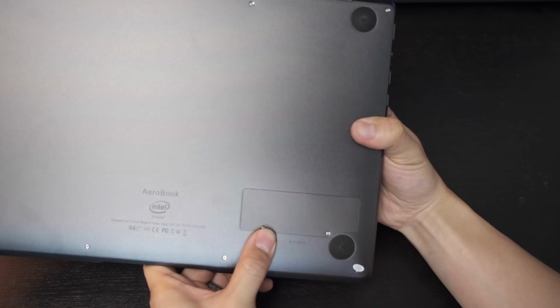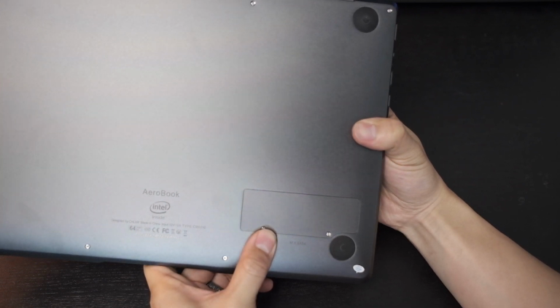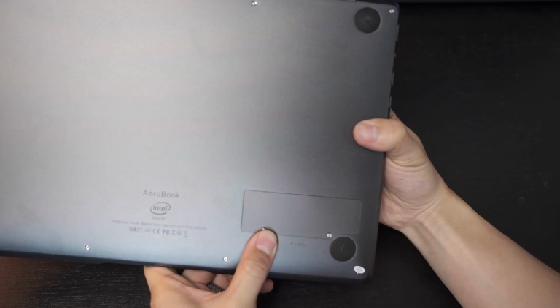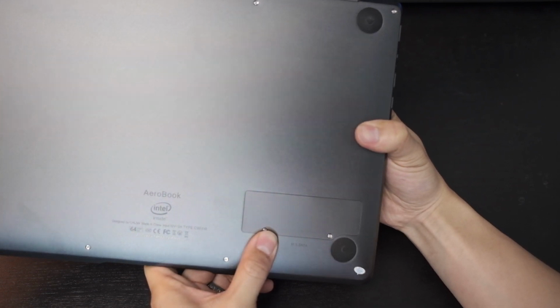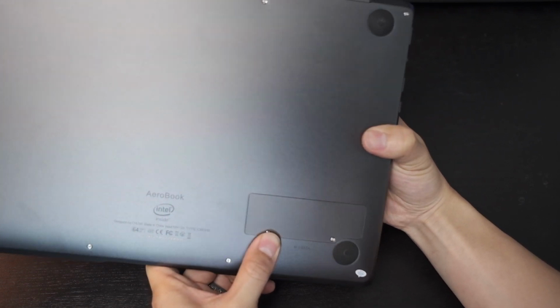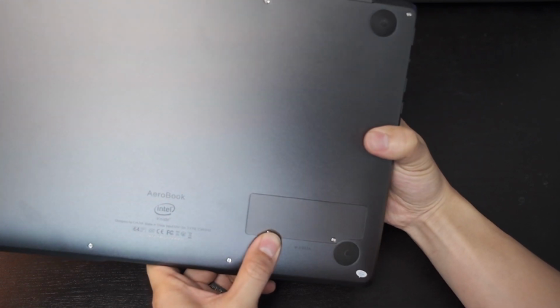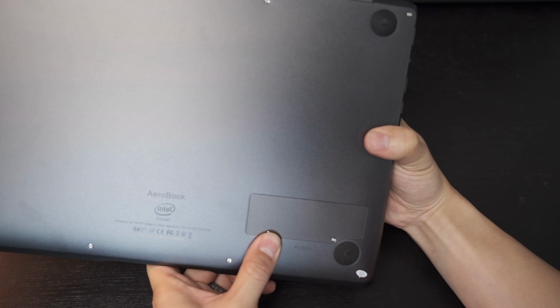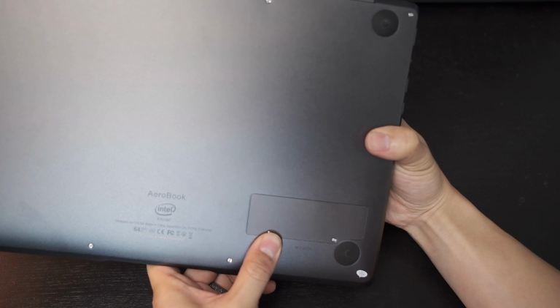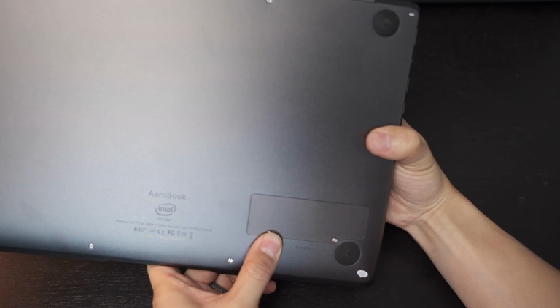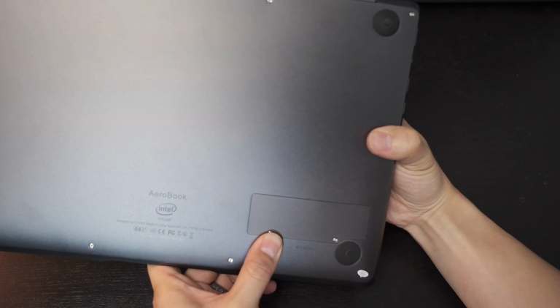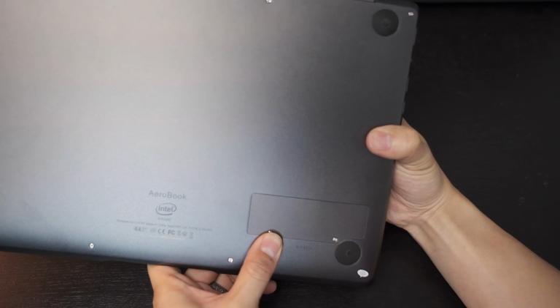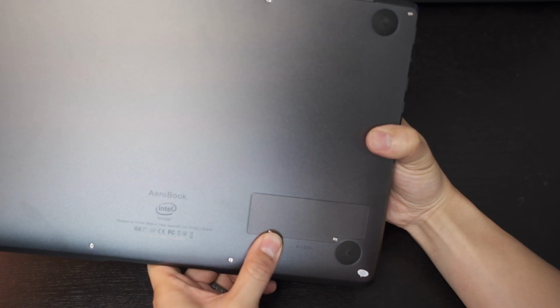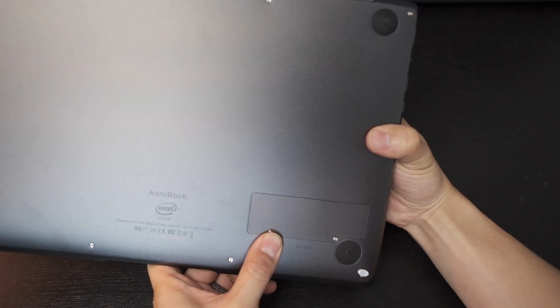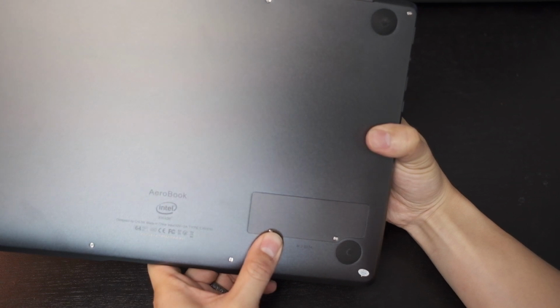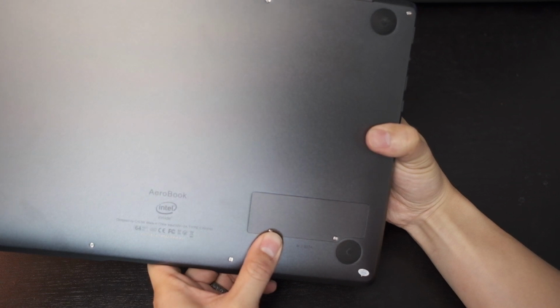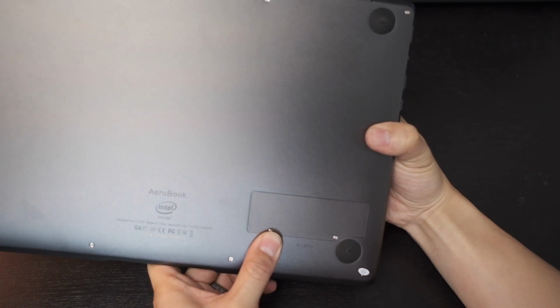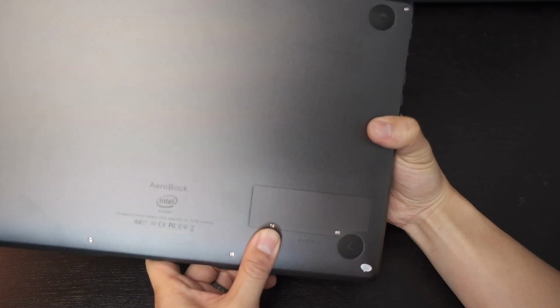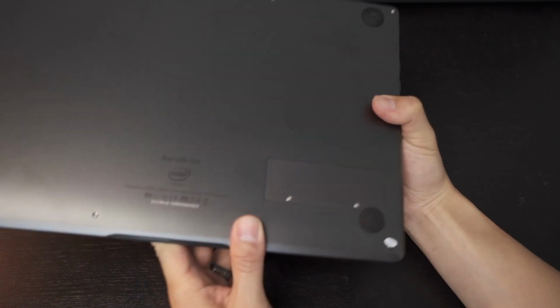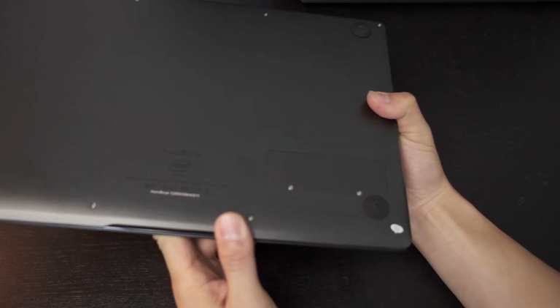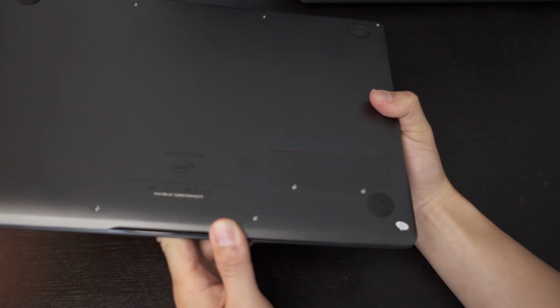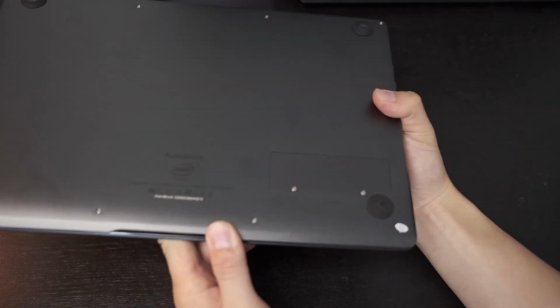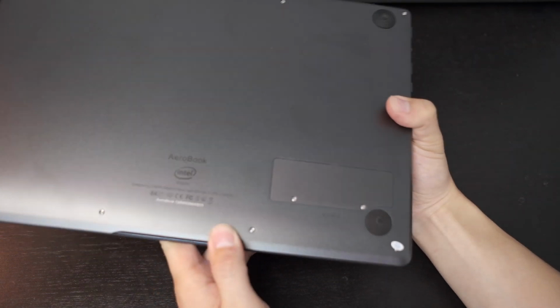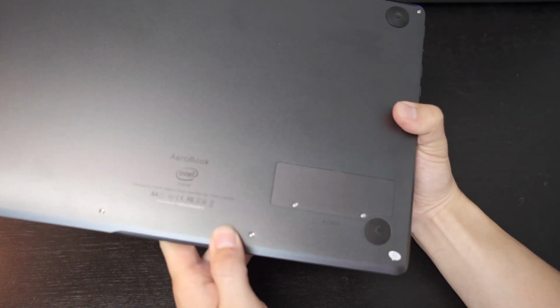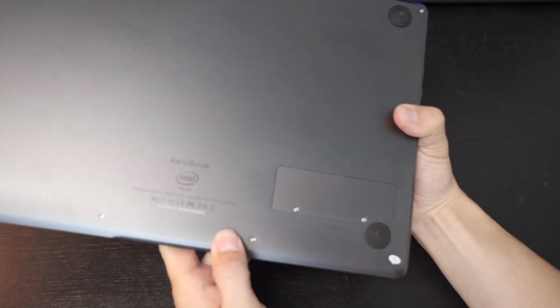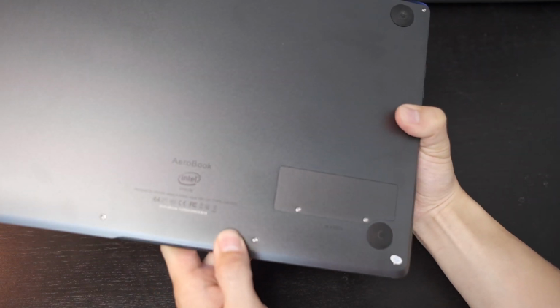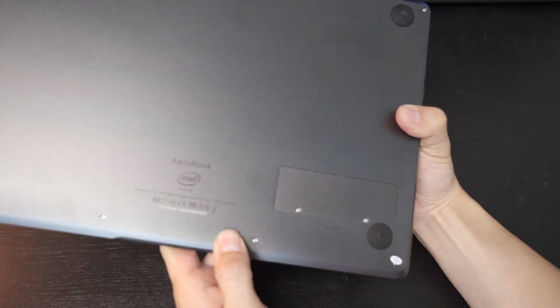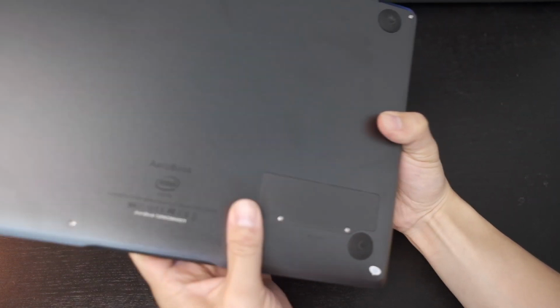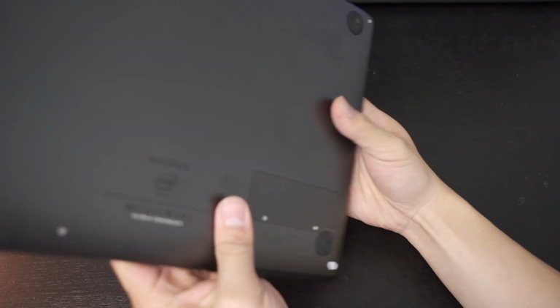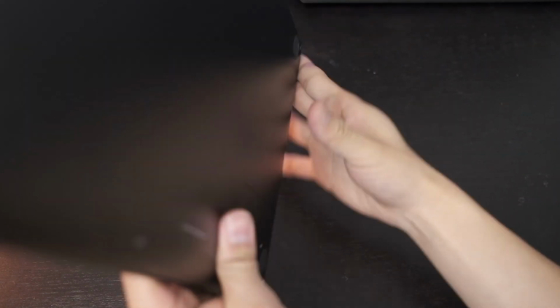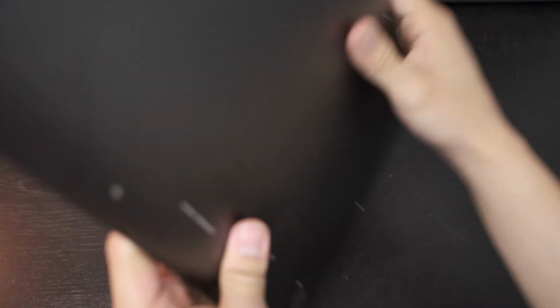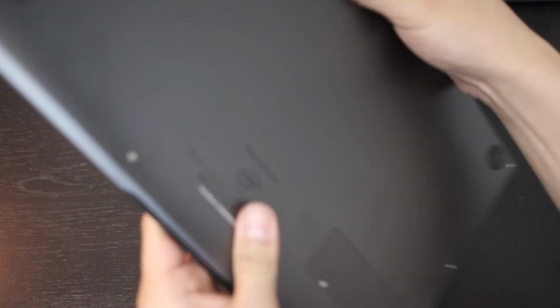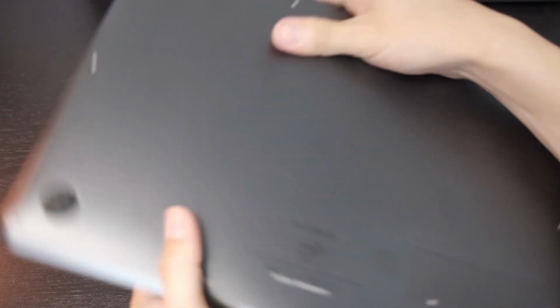The majority of laptops nowadays don't allow you to do that, especially like the MacBooks — they don't let you do that anymore.